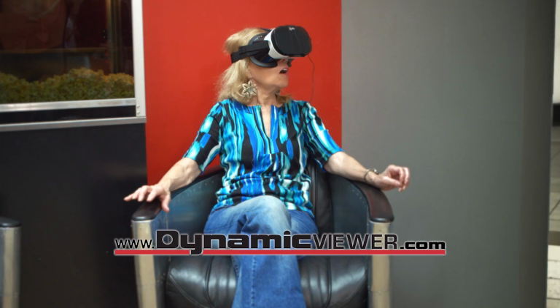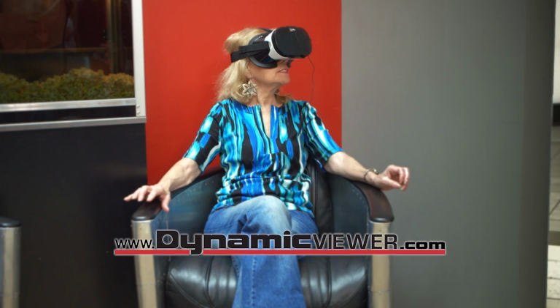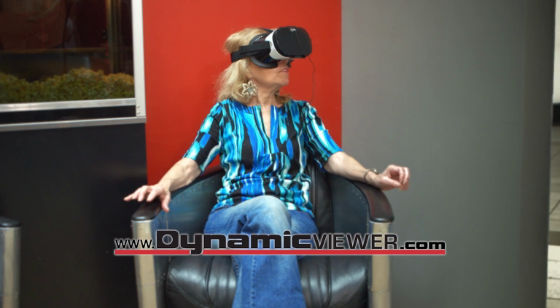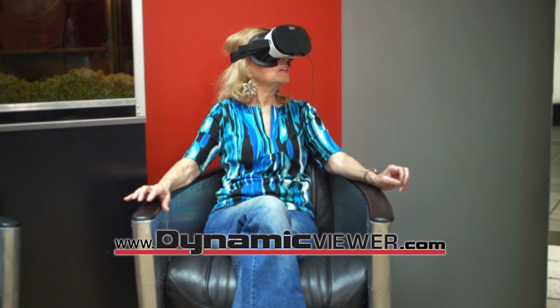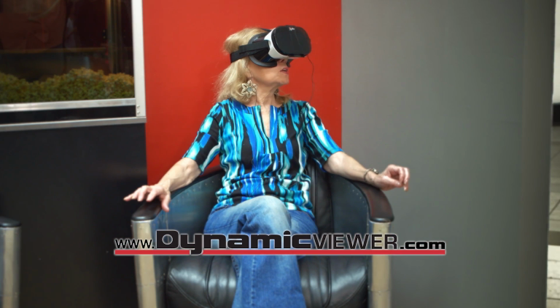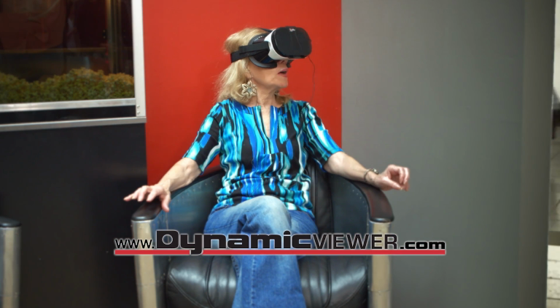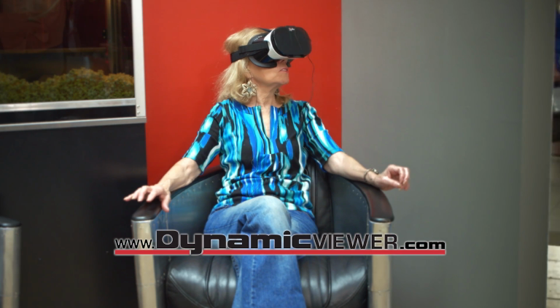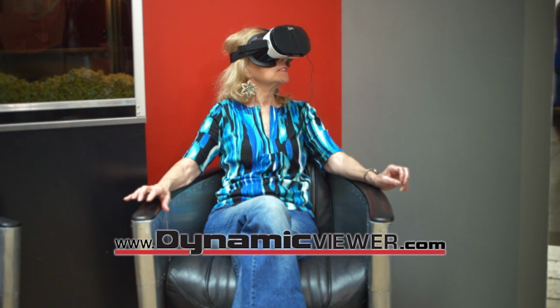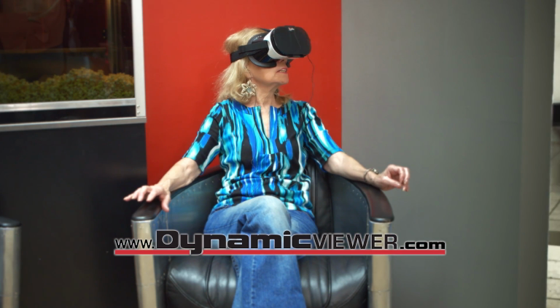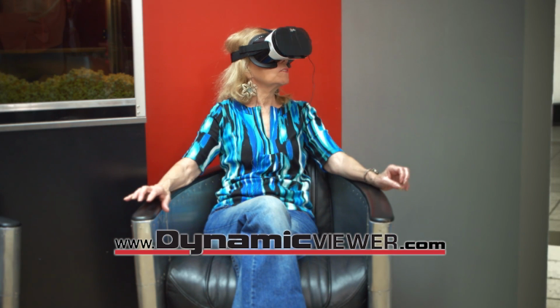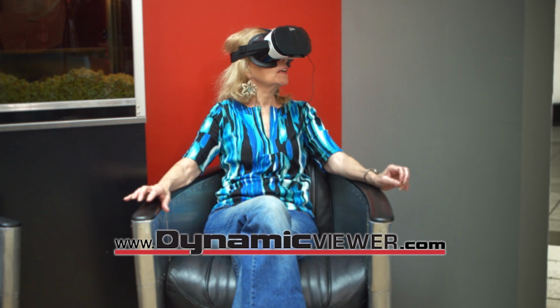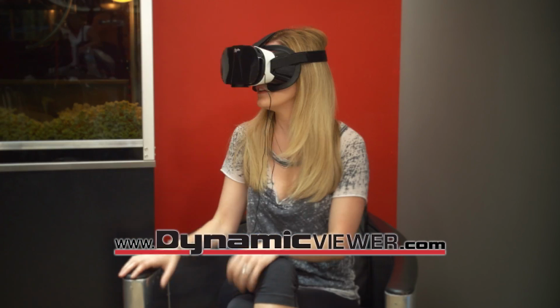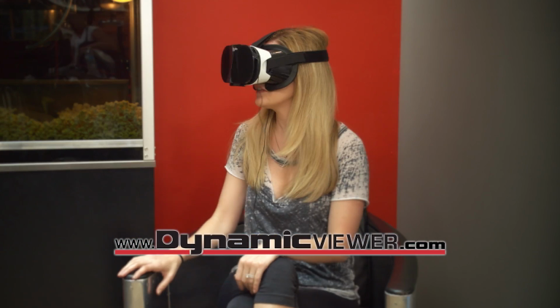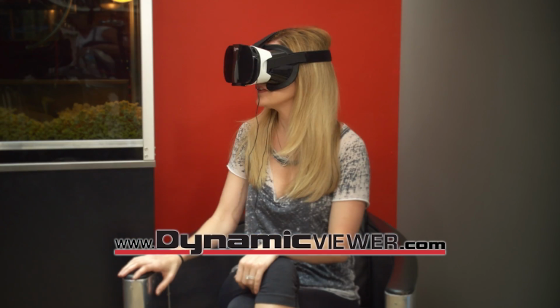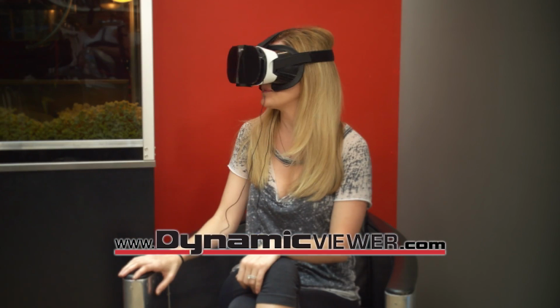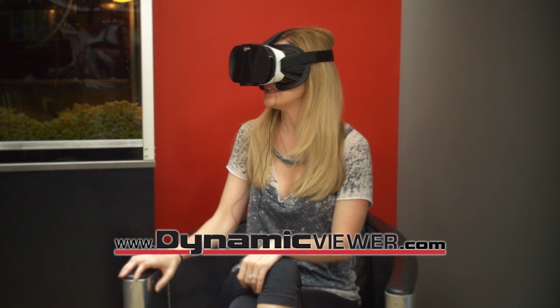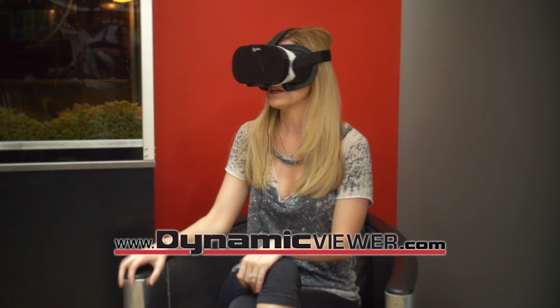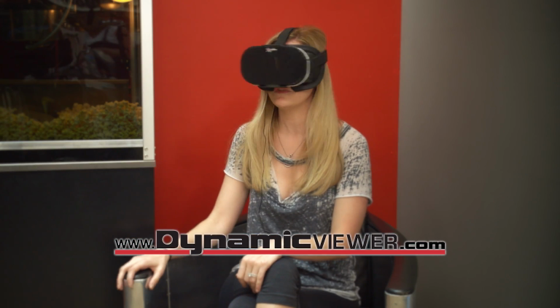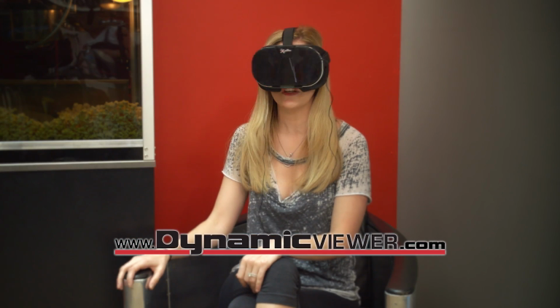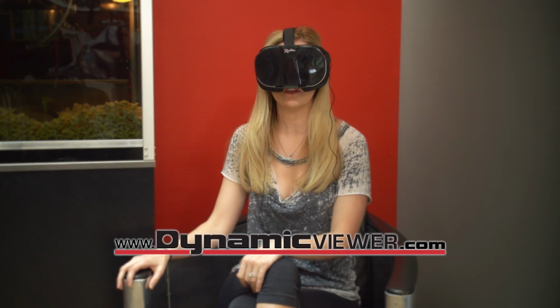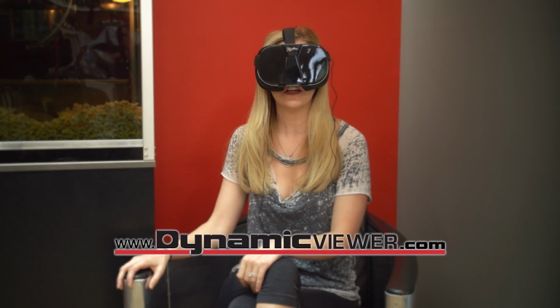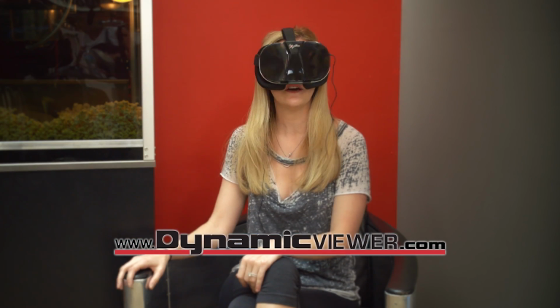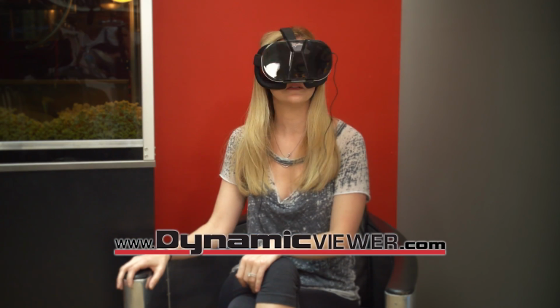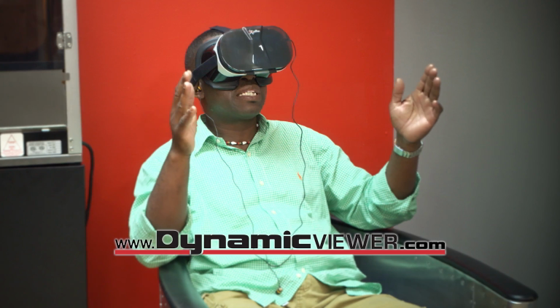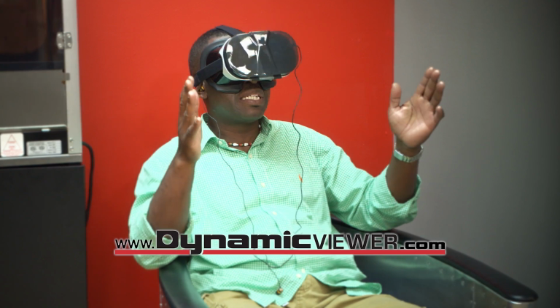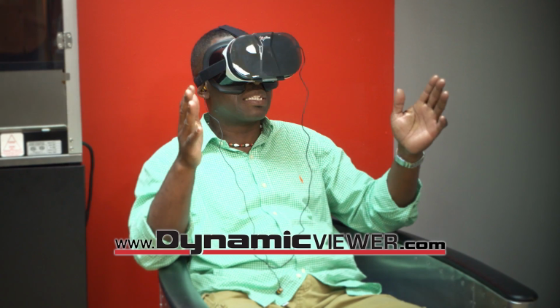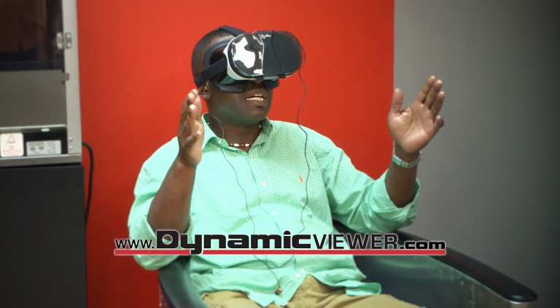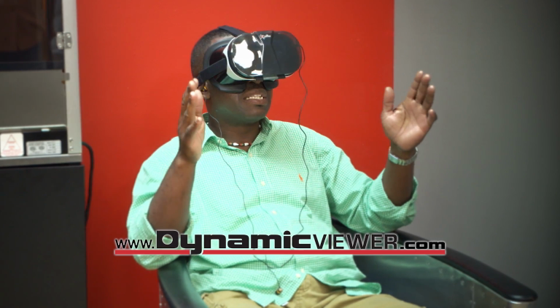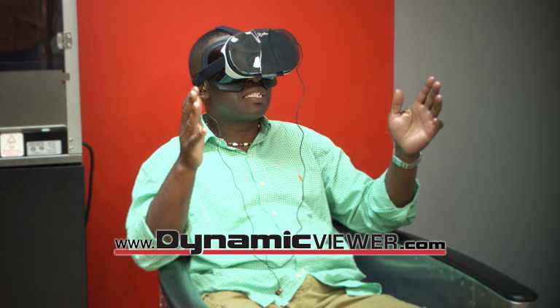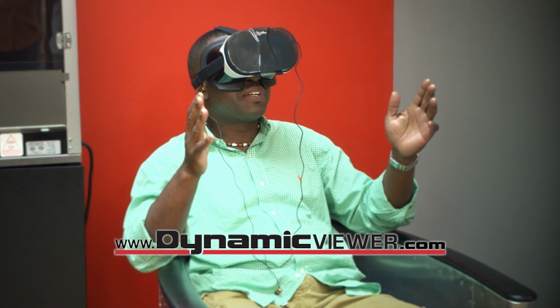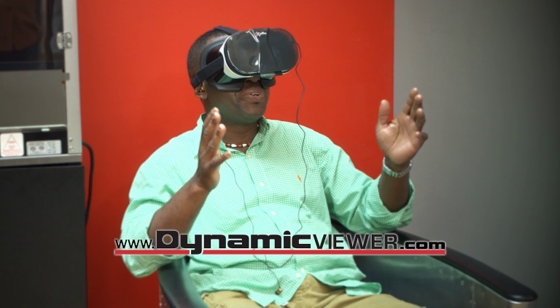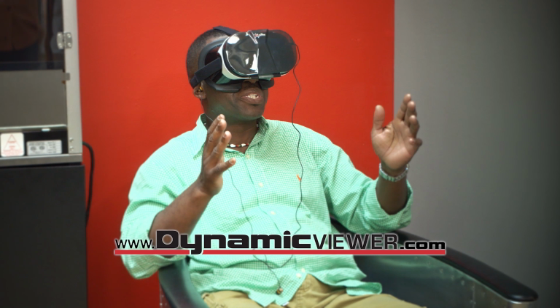Oh, definitely better than TV. It really feels like I'm sitting in a movie theater right now. This is it. This is the future.